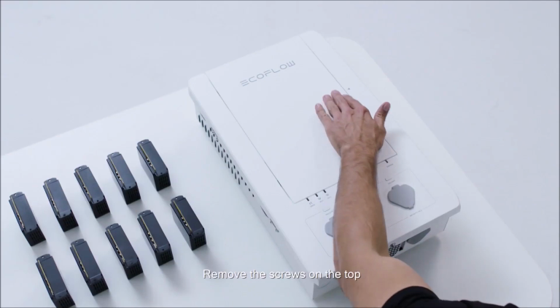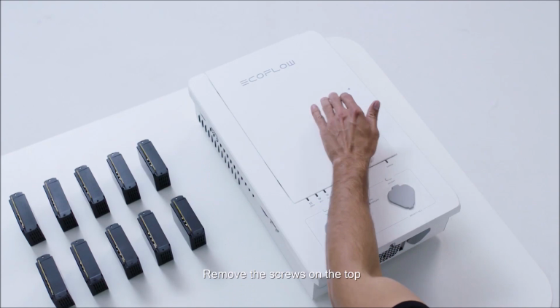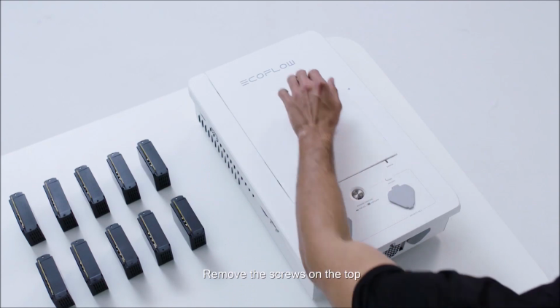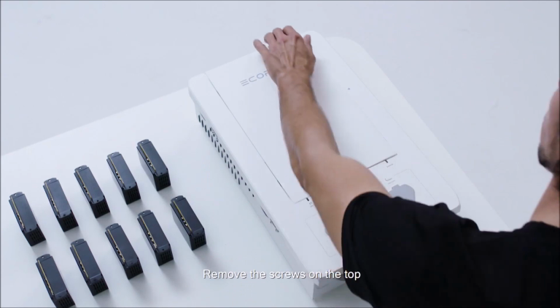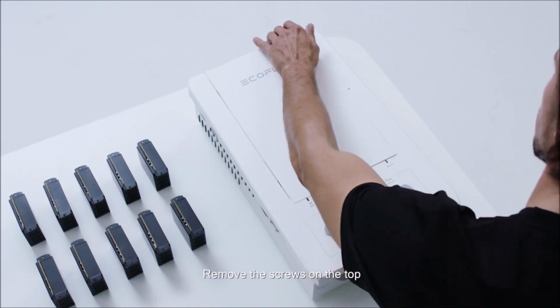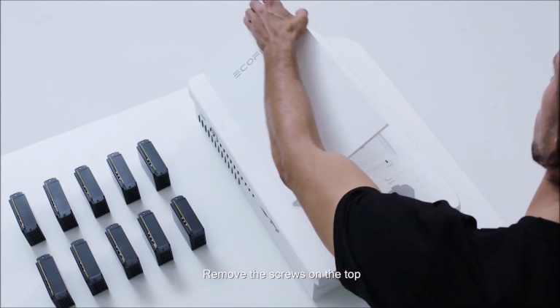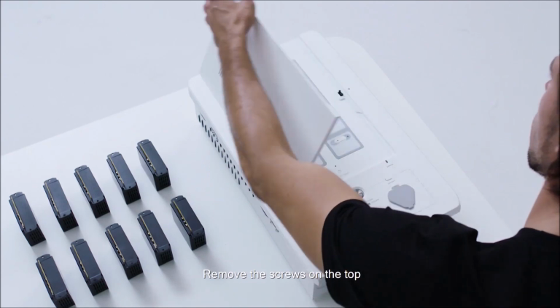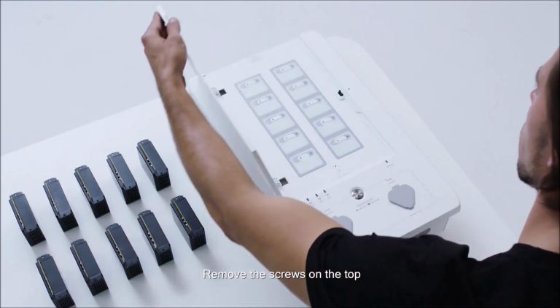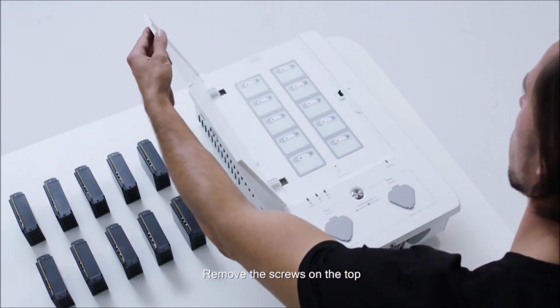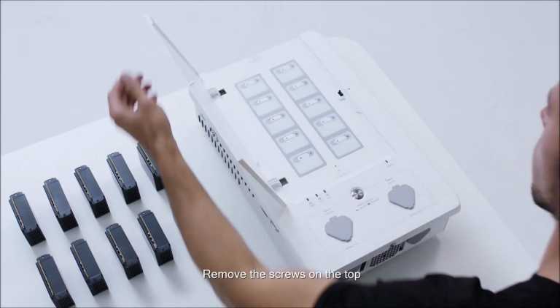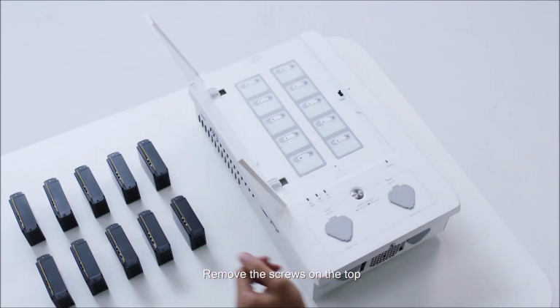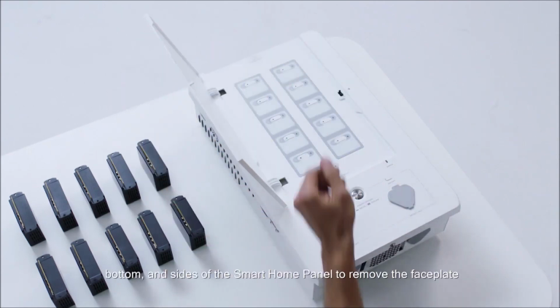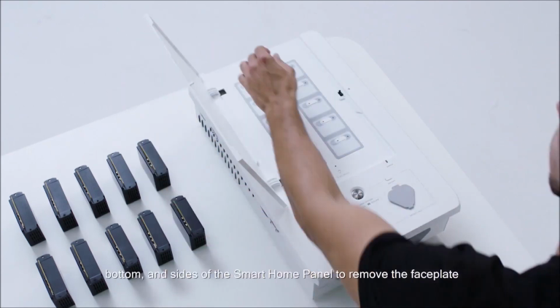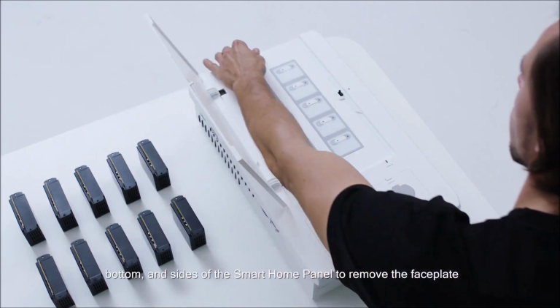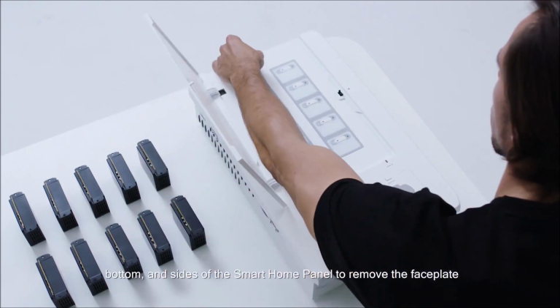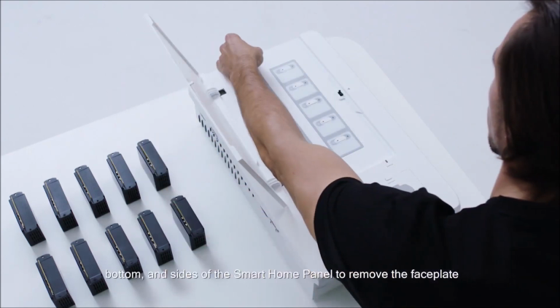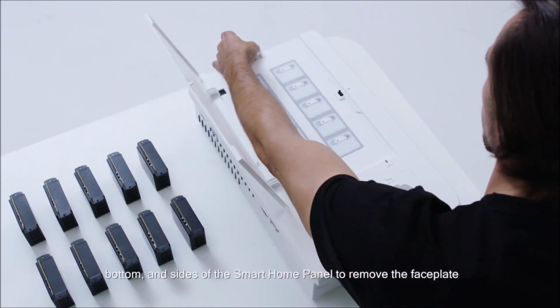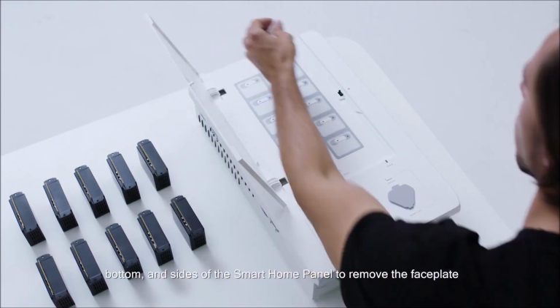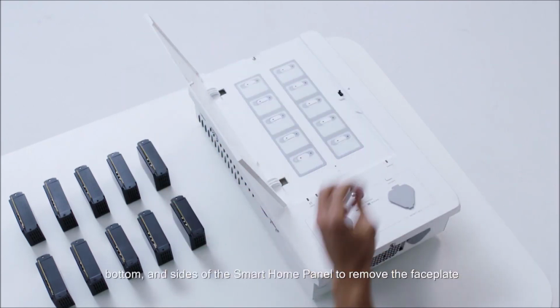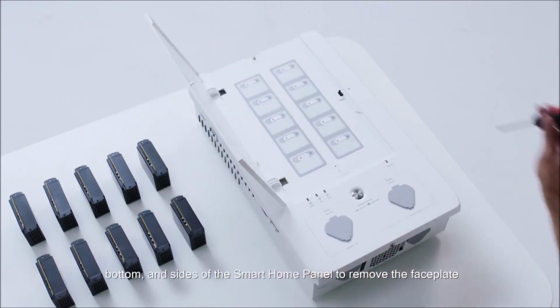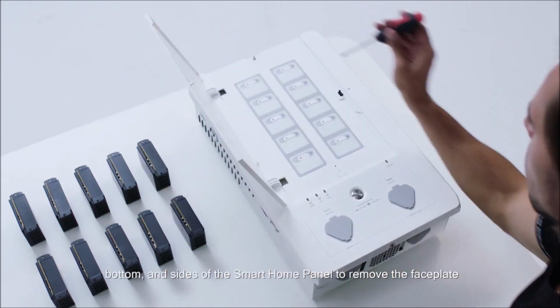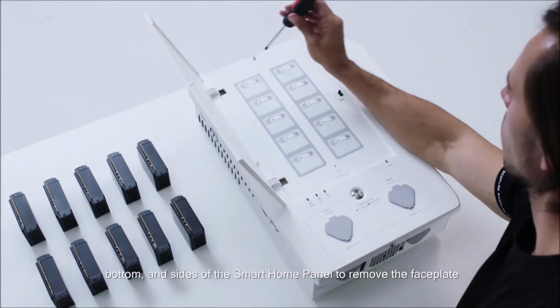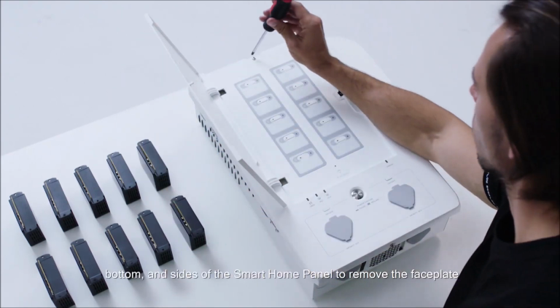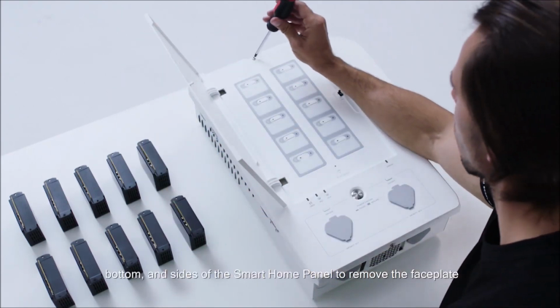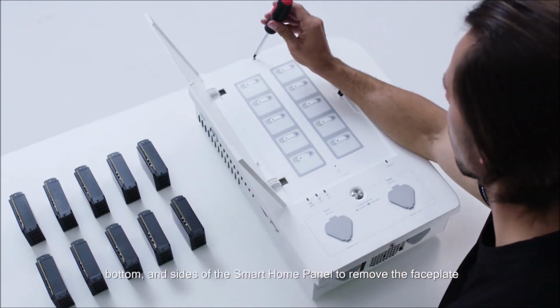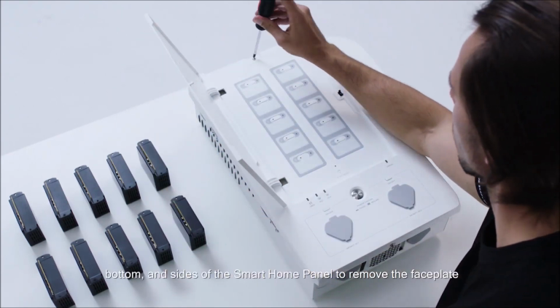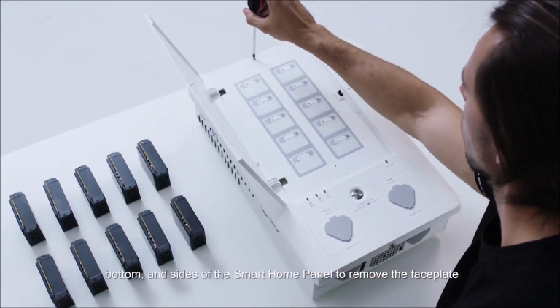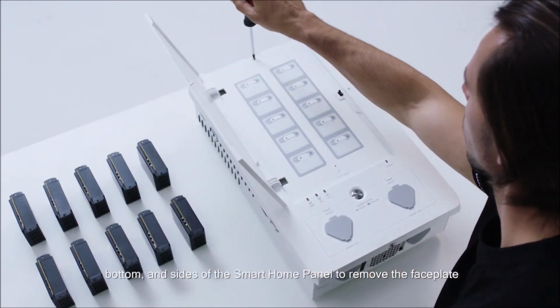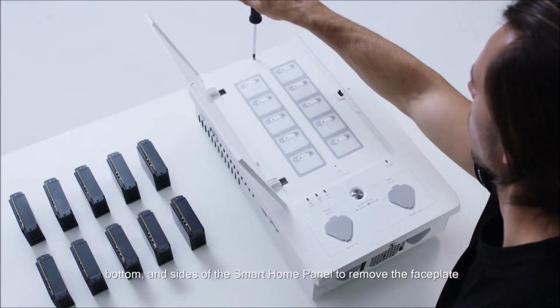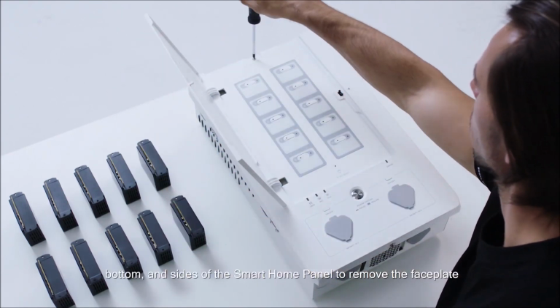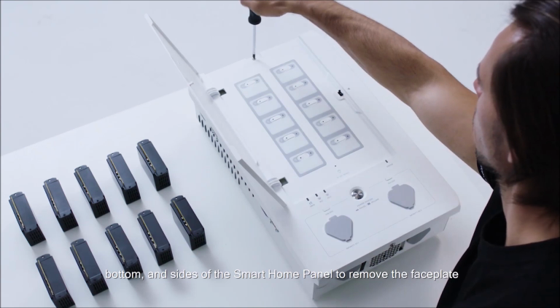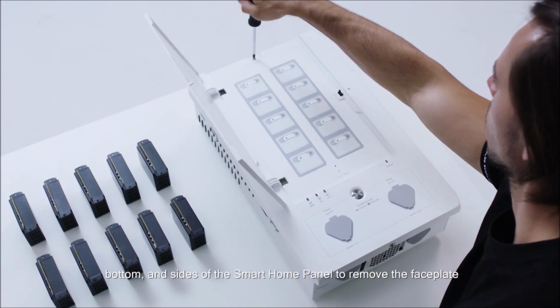Remove the screws on the top, bottom and sides of the Smart Home Panel to remove the faceplate.